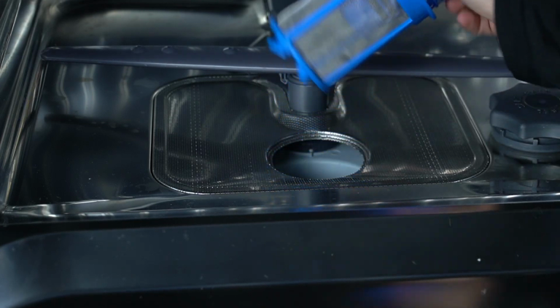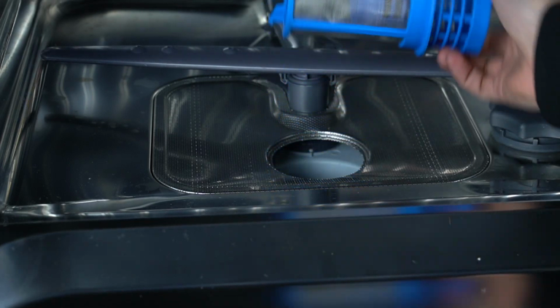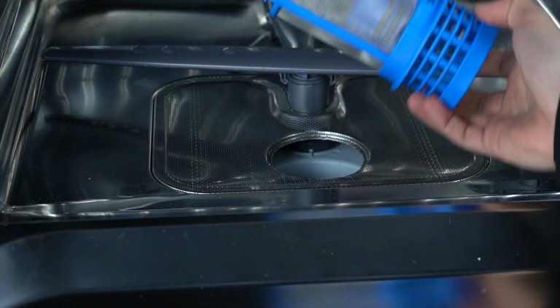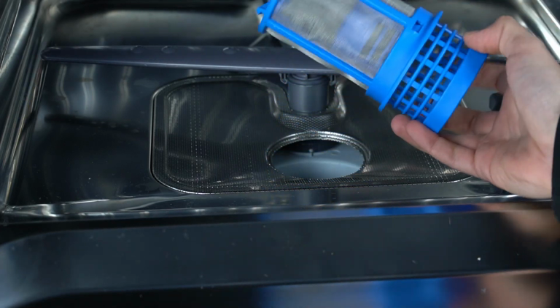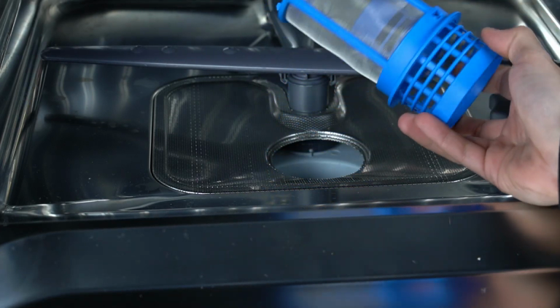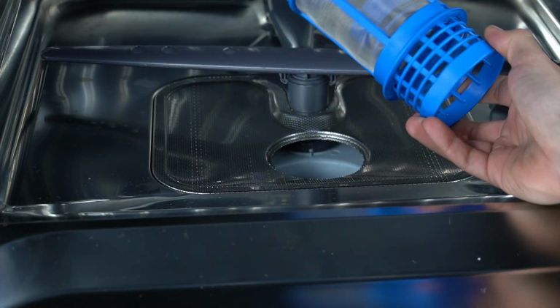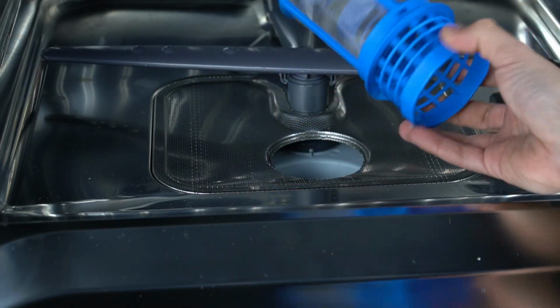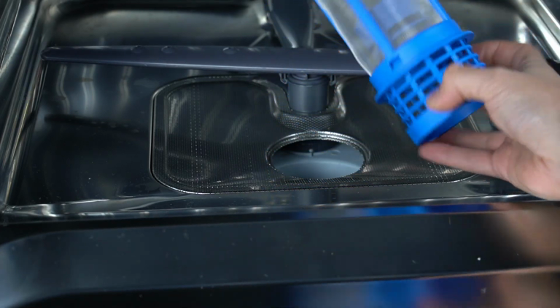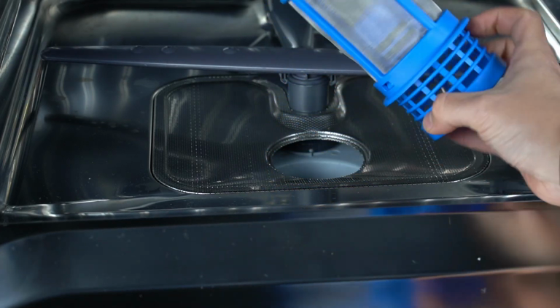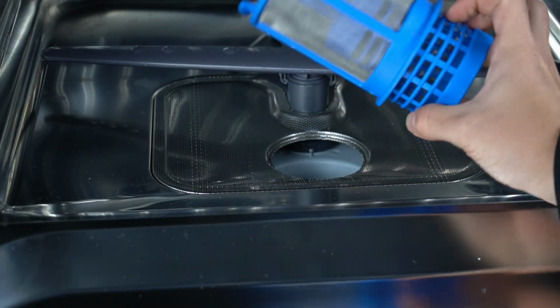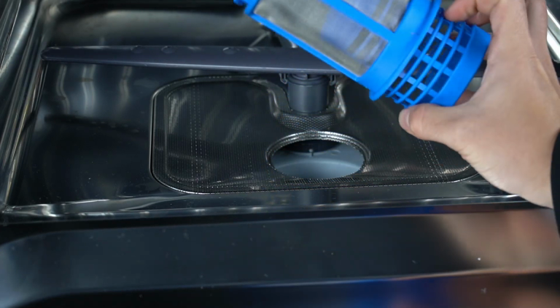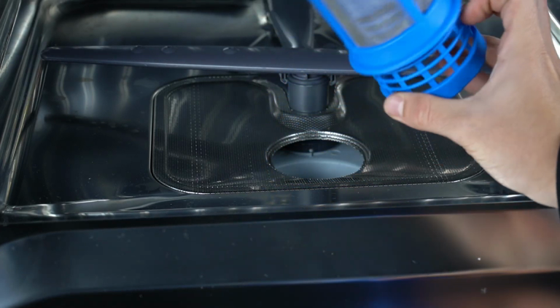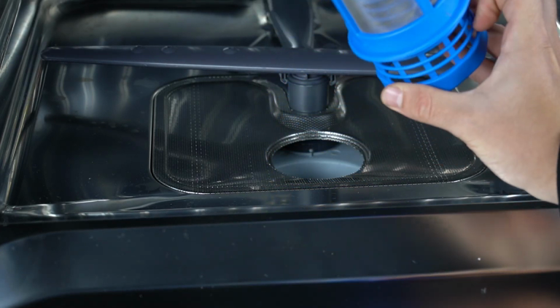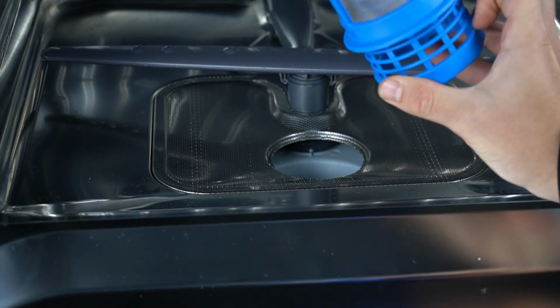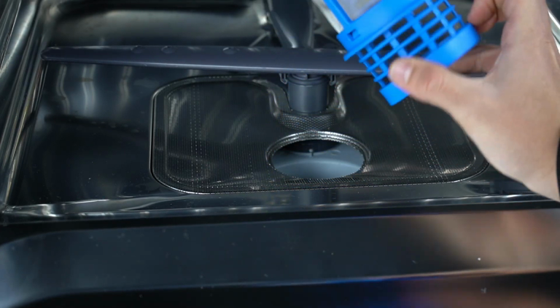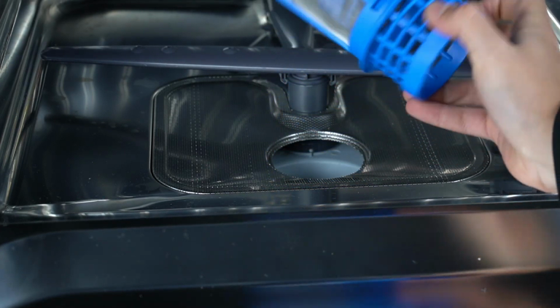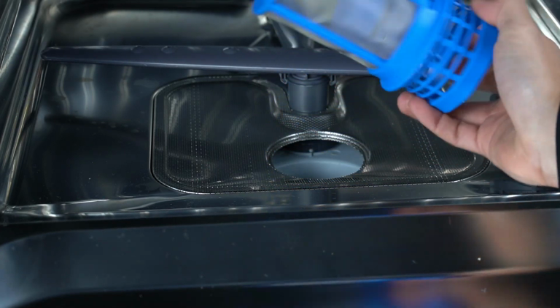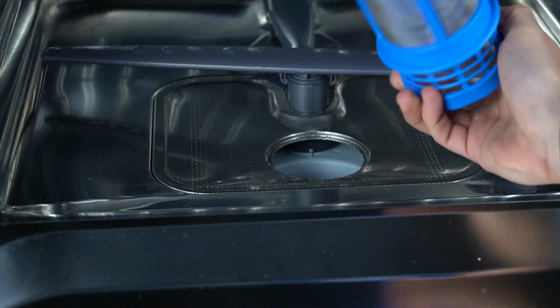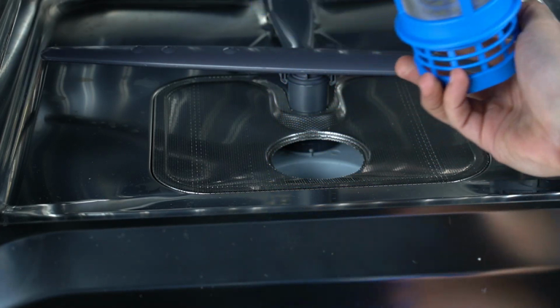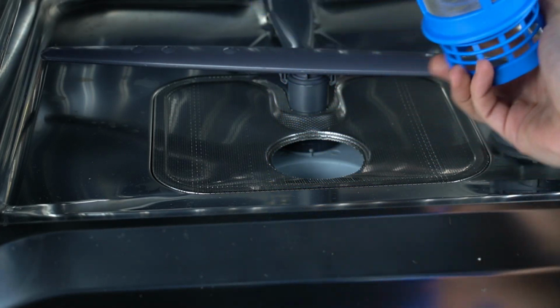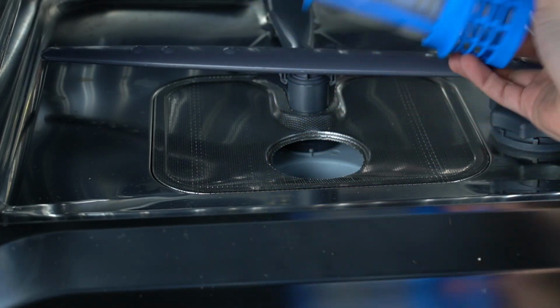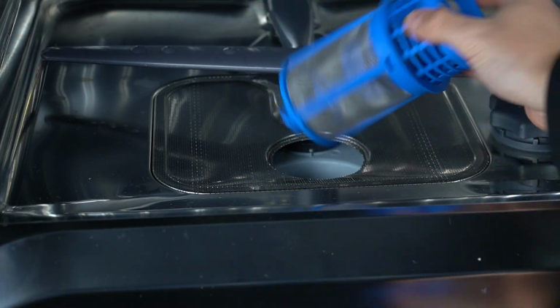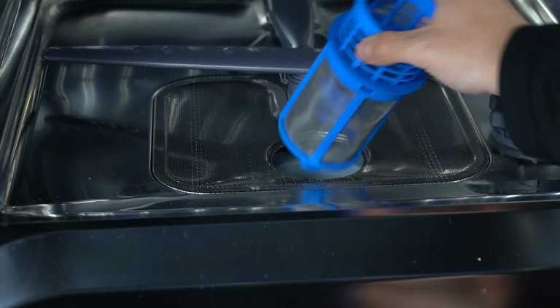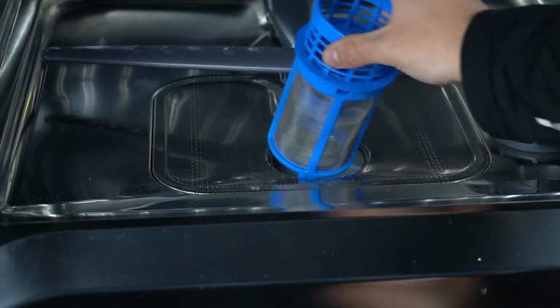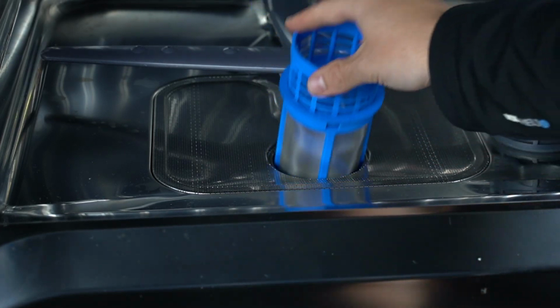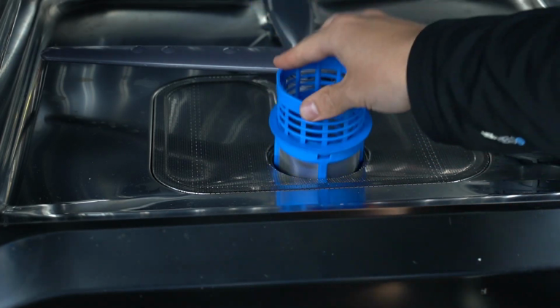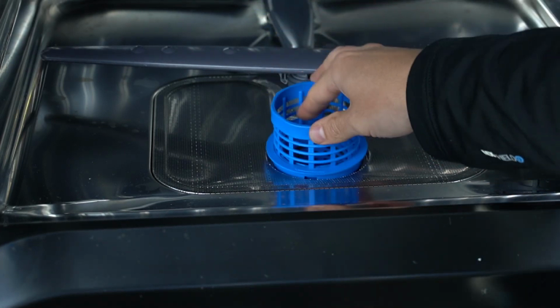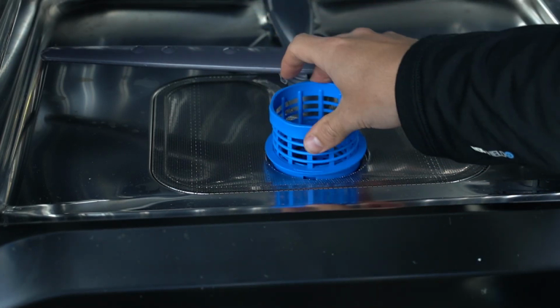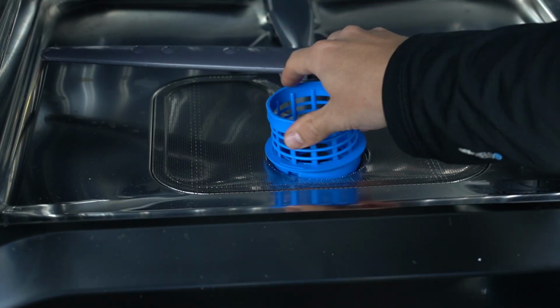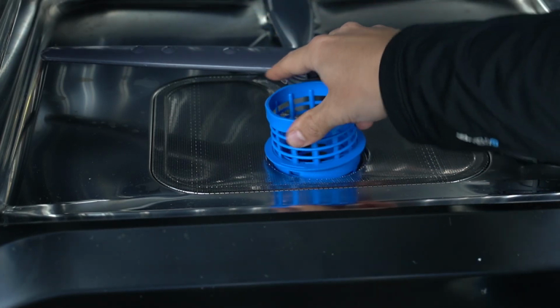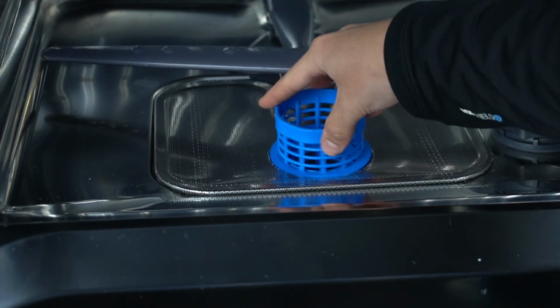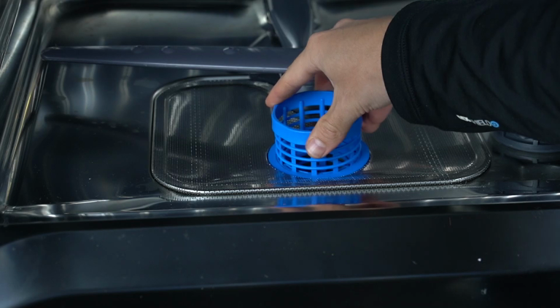As you can see, there we have our filter and we can clean it under the water. That's it.